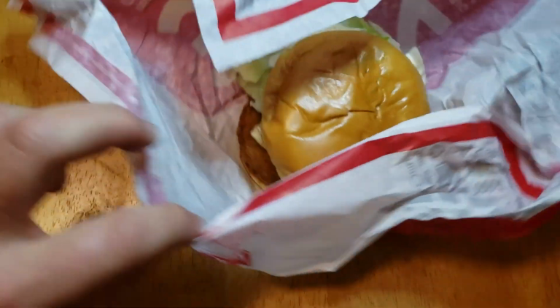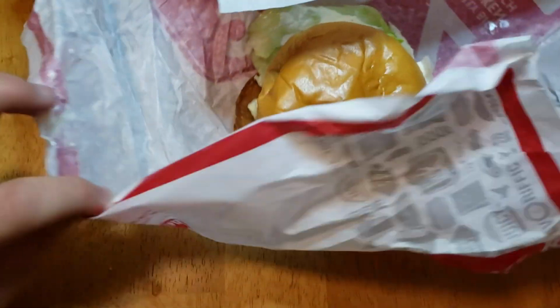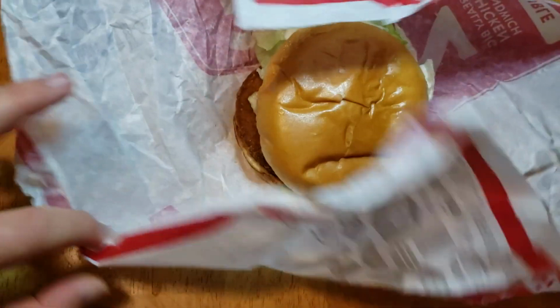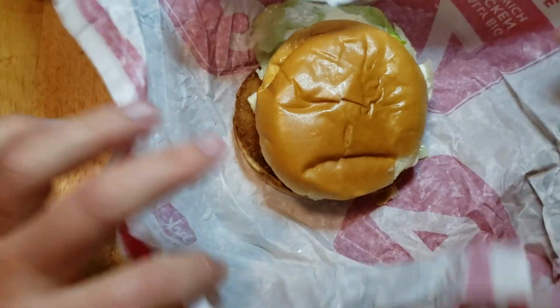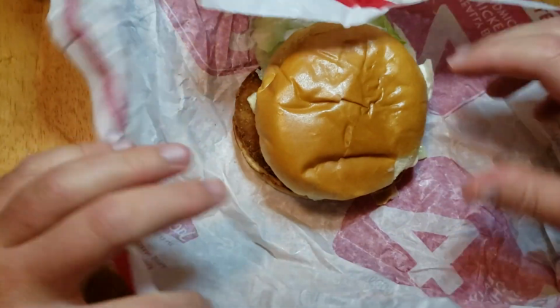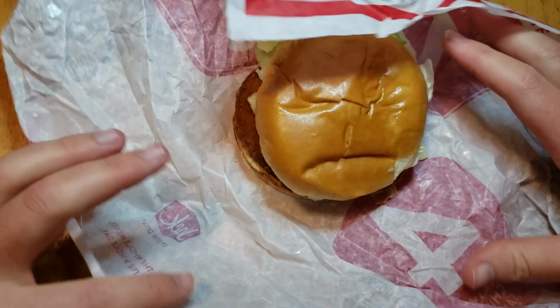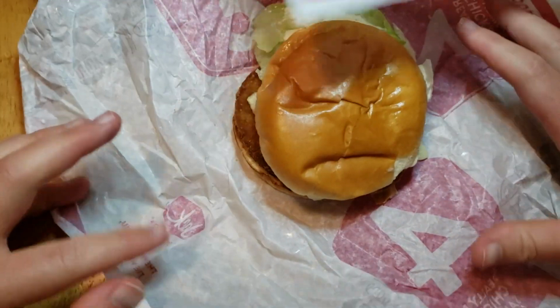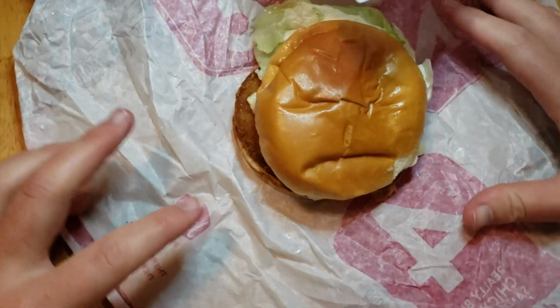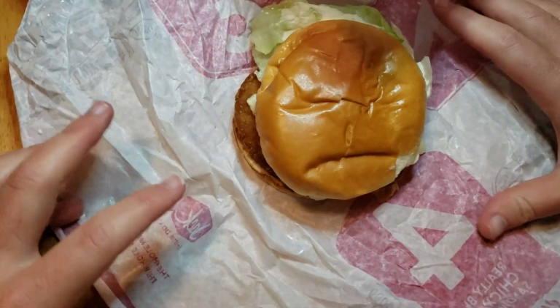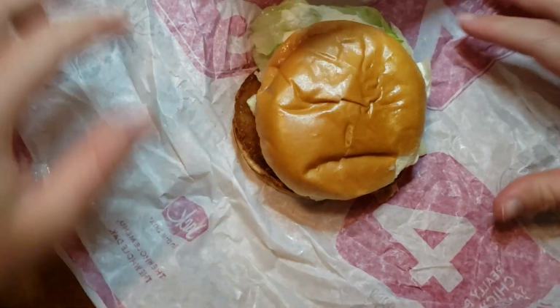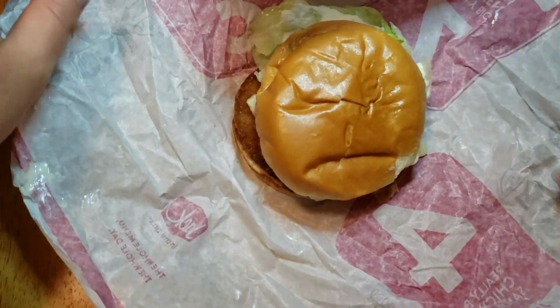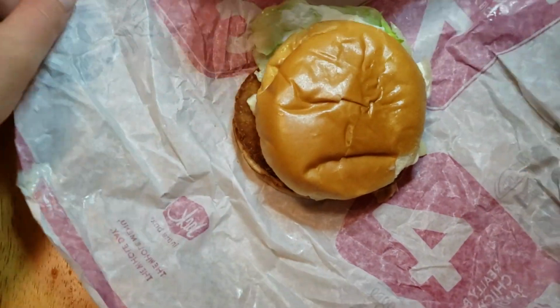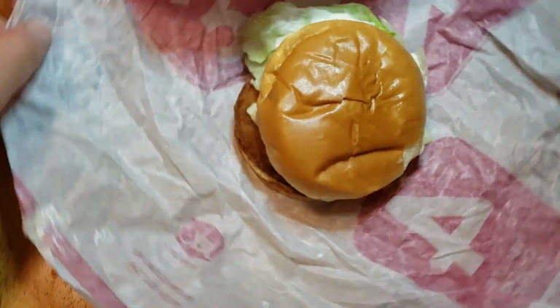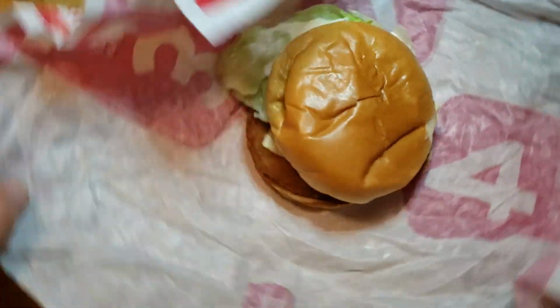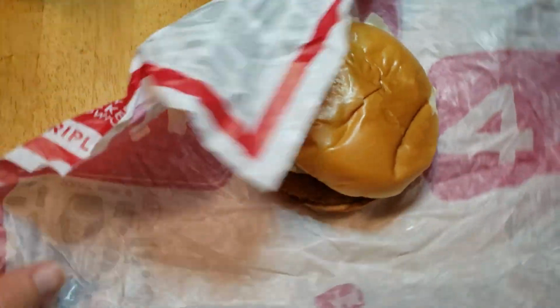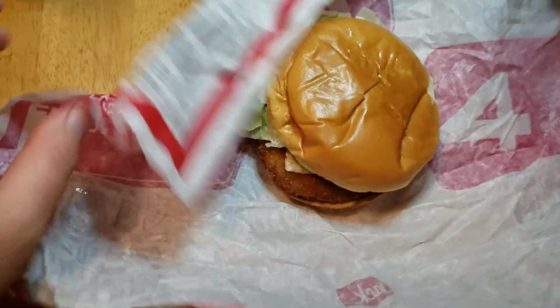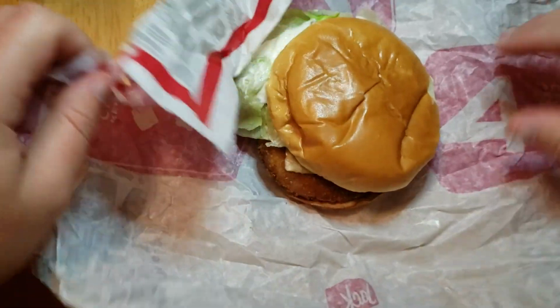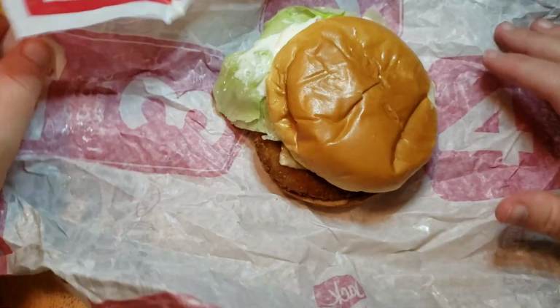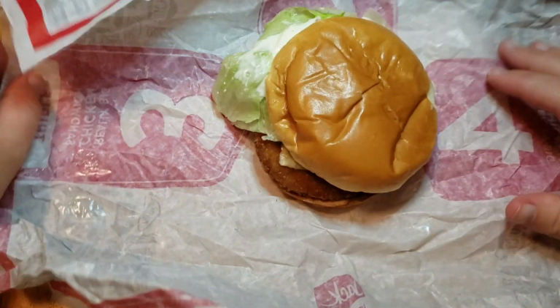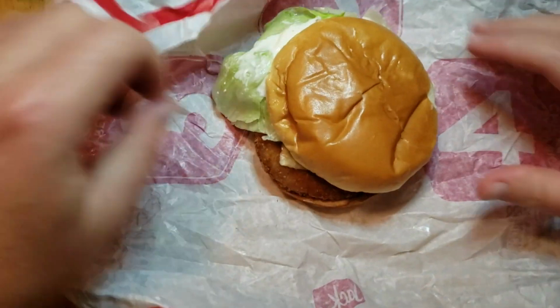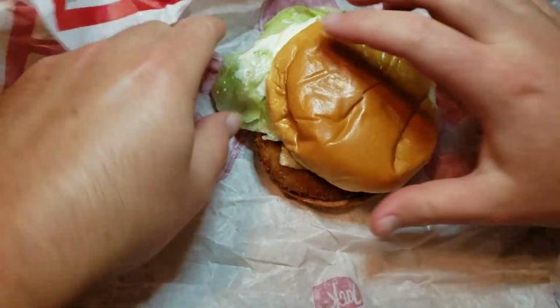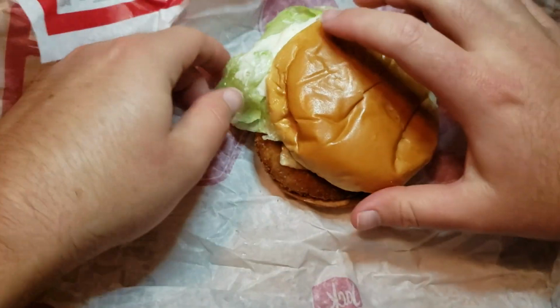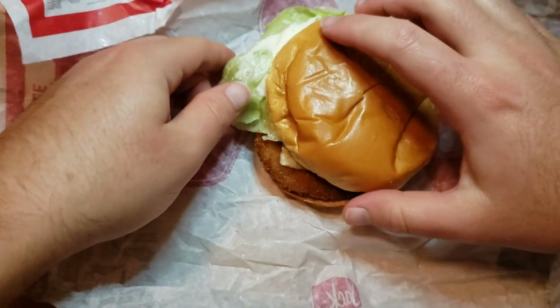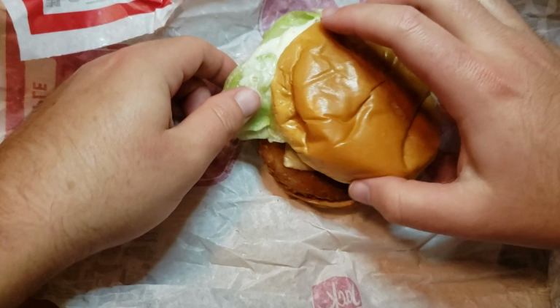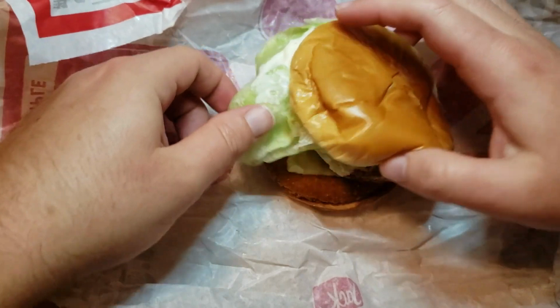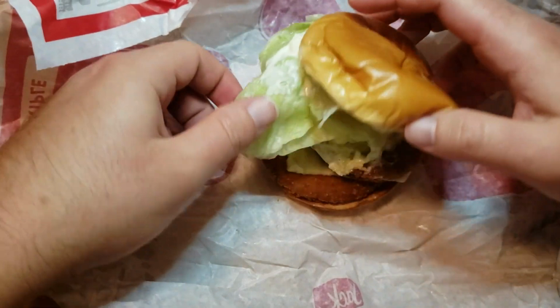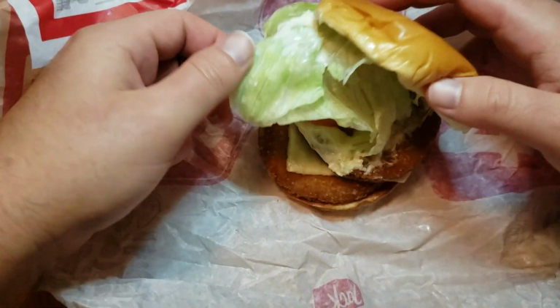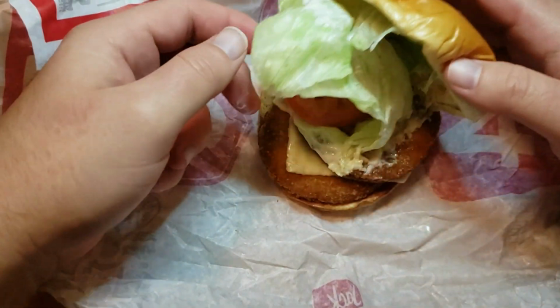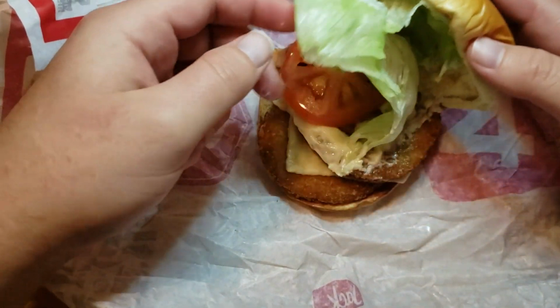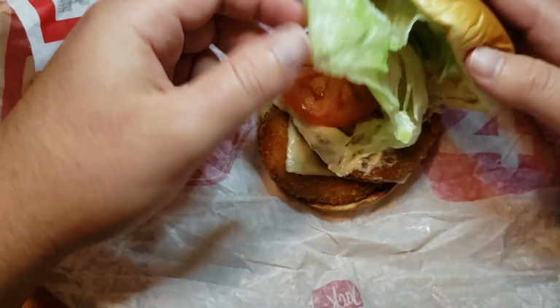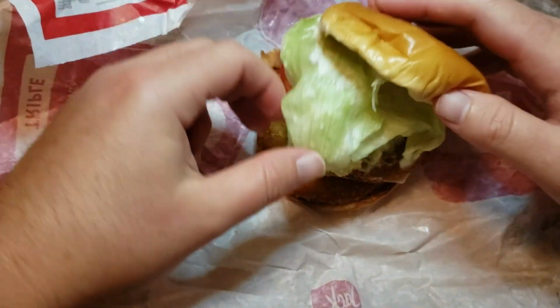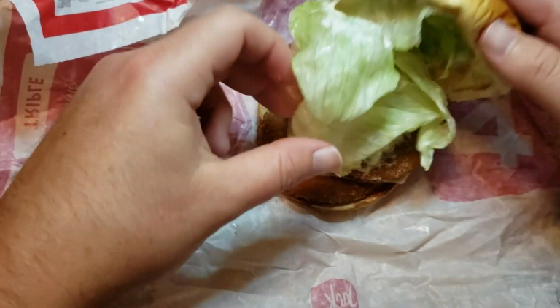They also have a triple, they also have a quad. This is their chicken sandwich with two different patties.